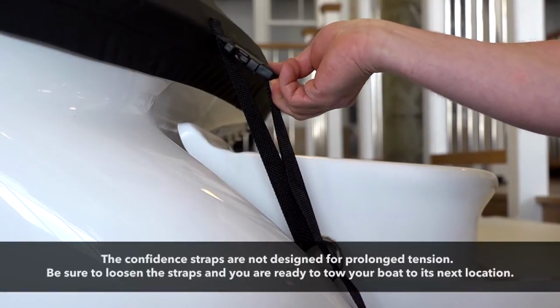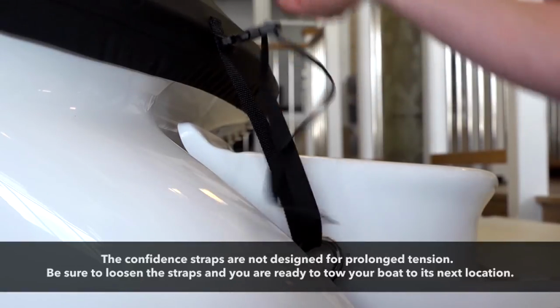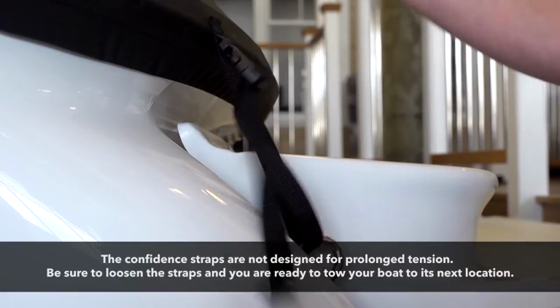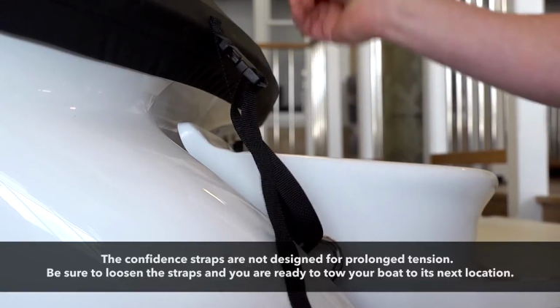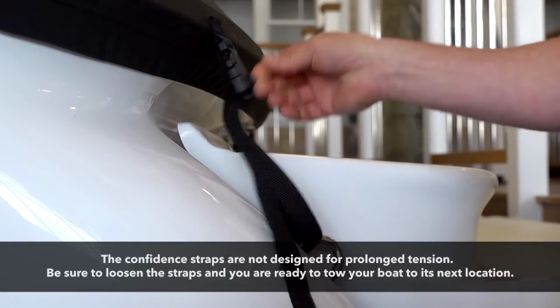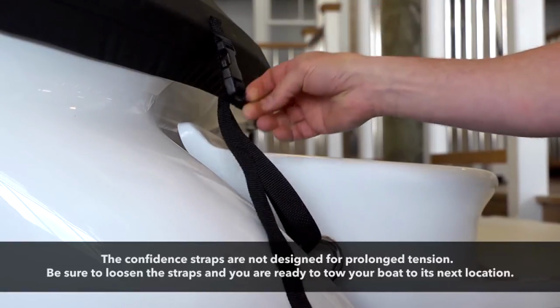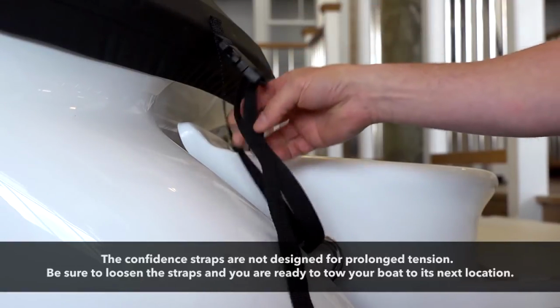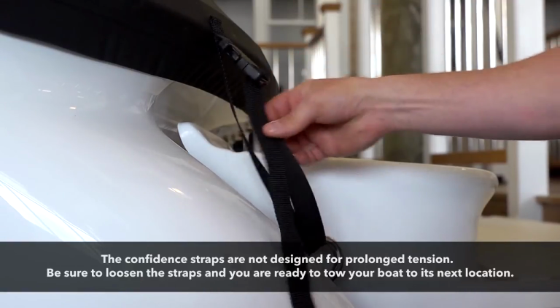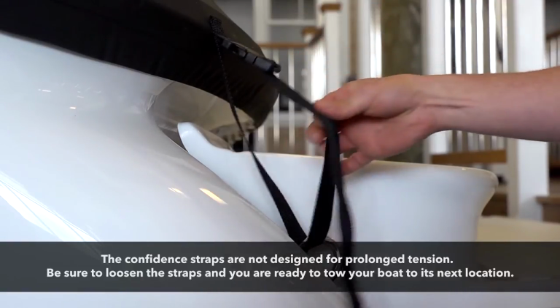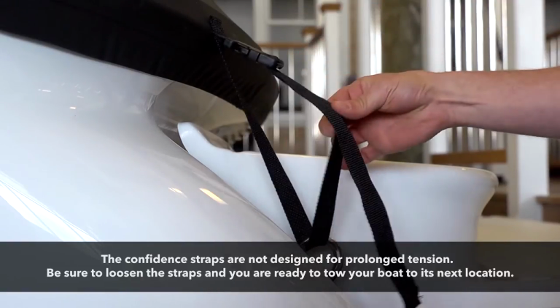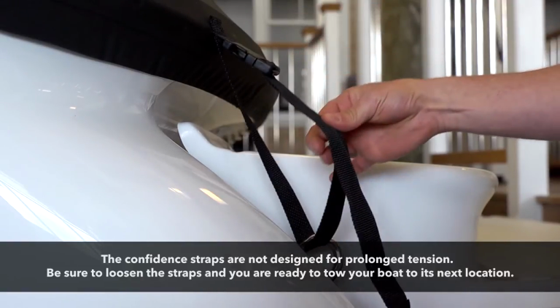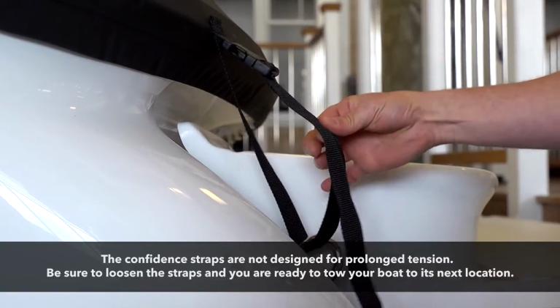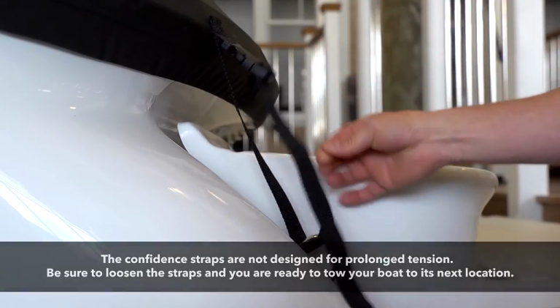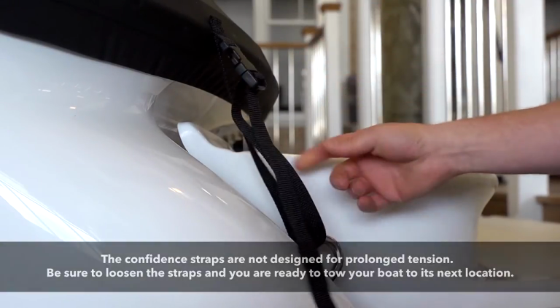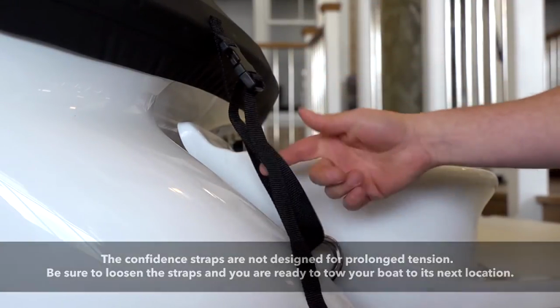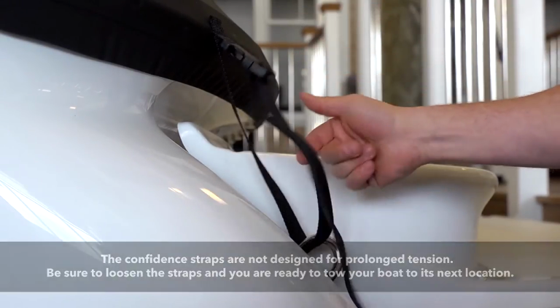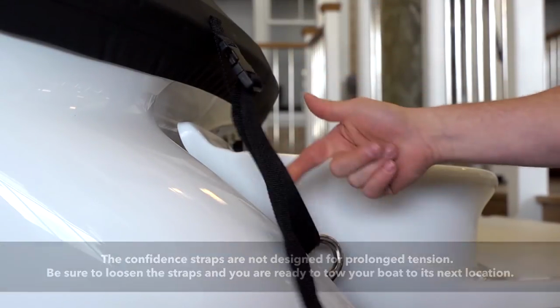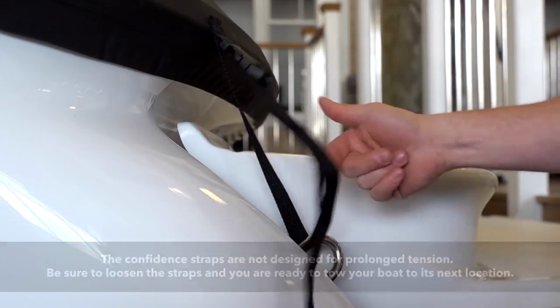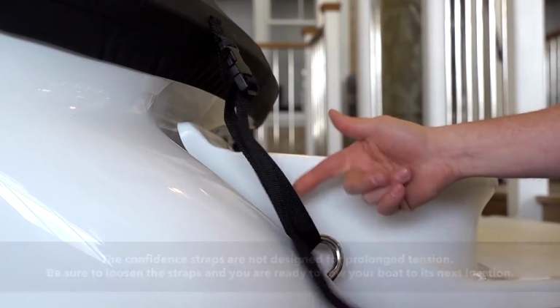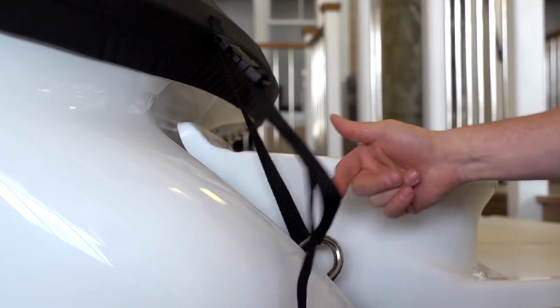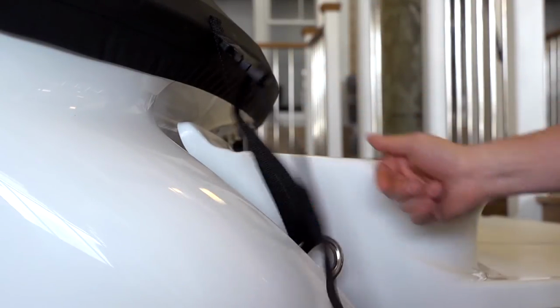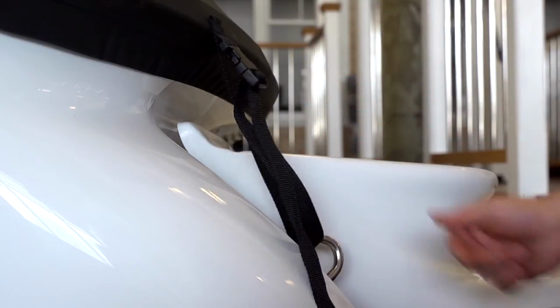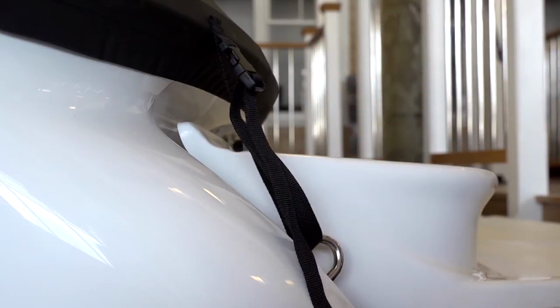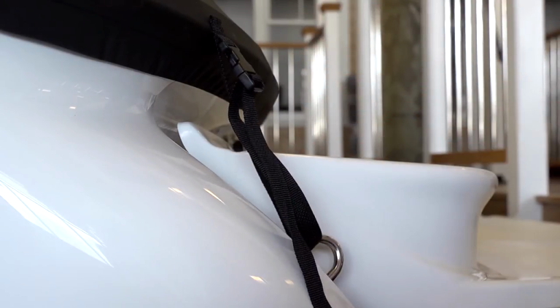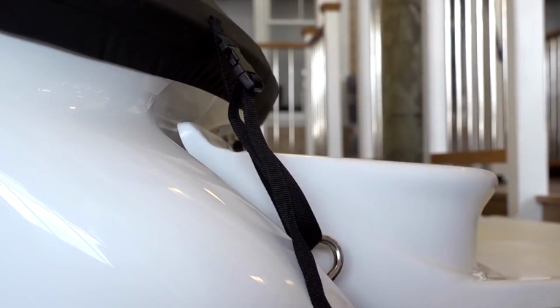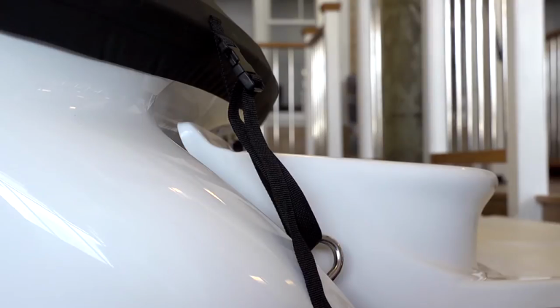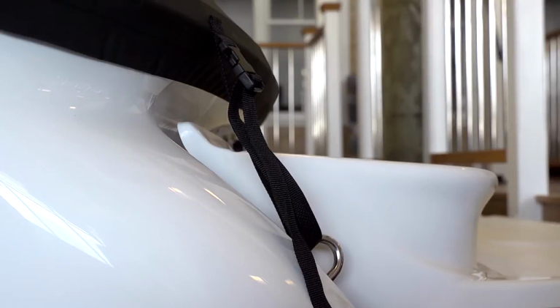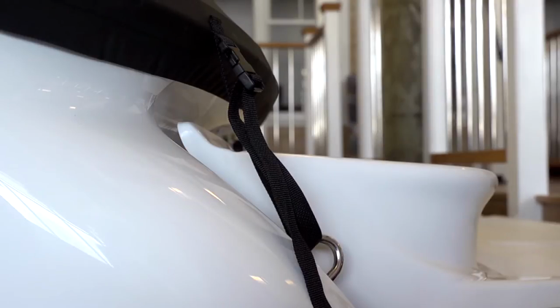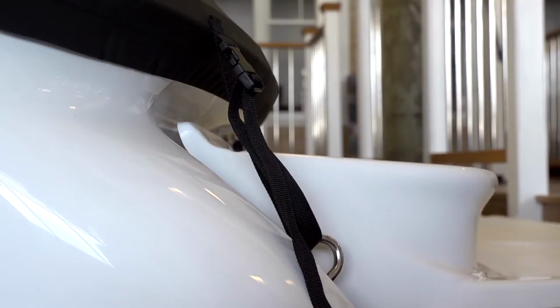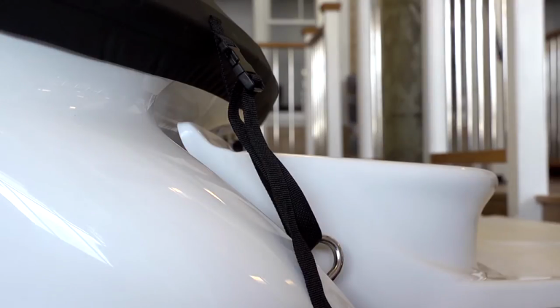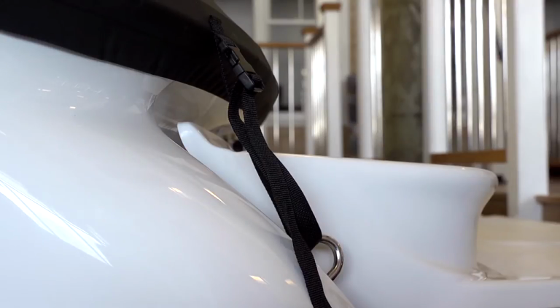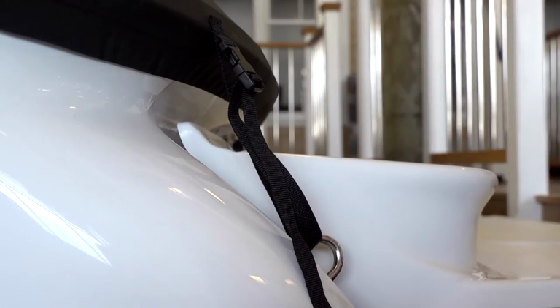Loosen the confidence straps. At this point you are ready to tow or stow your boat.